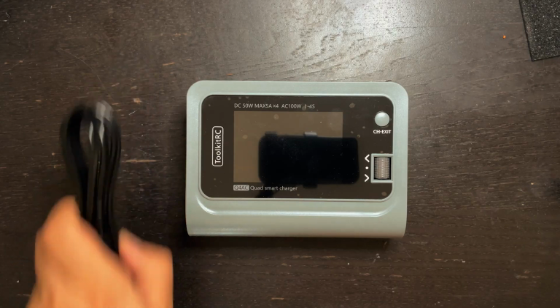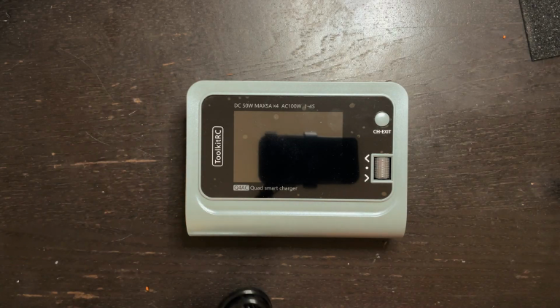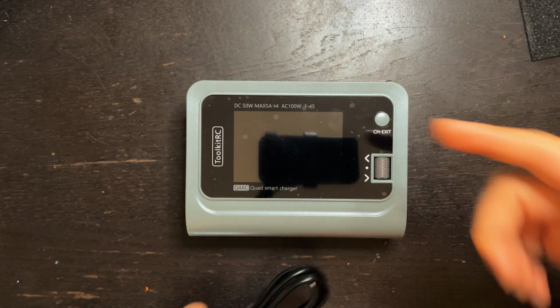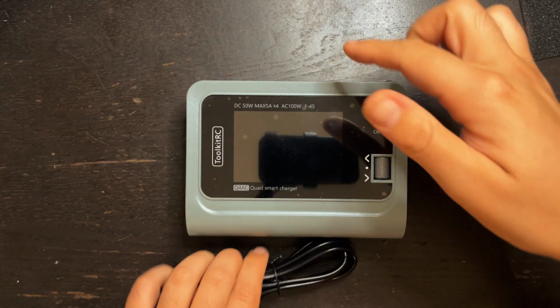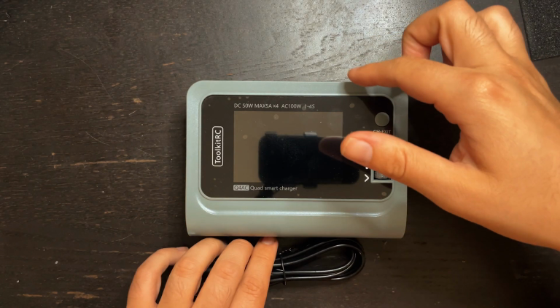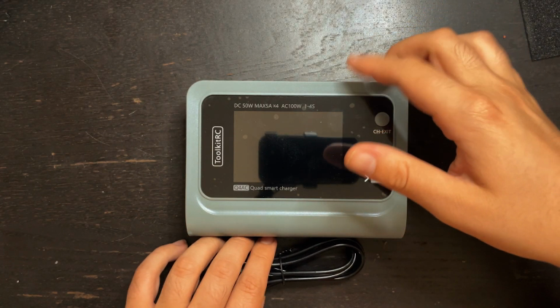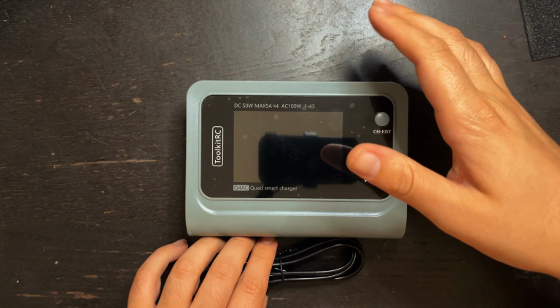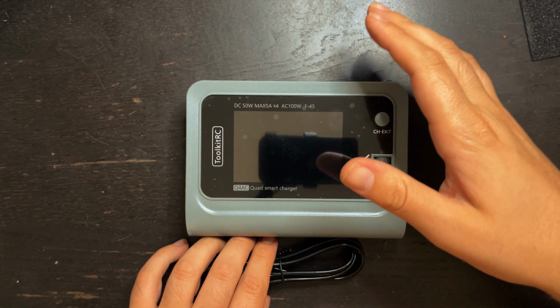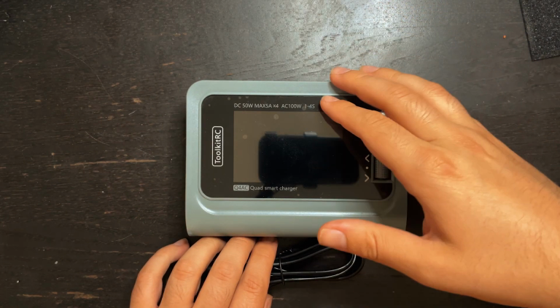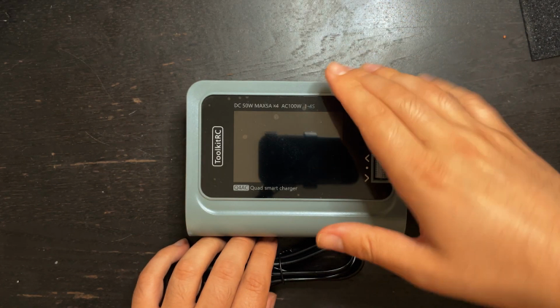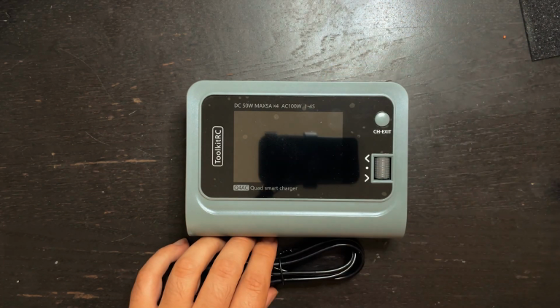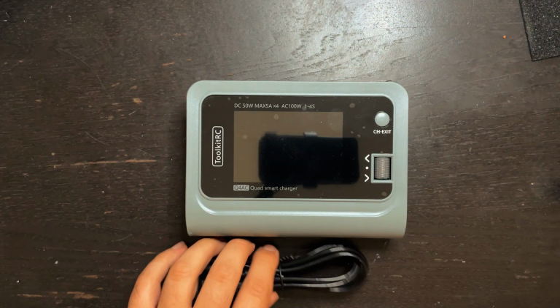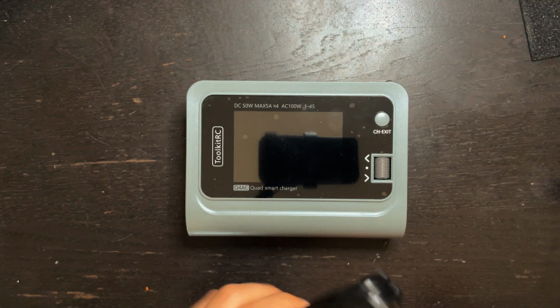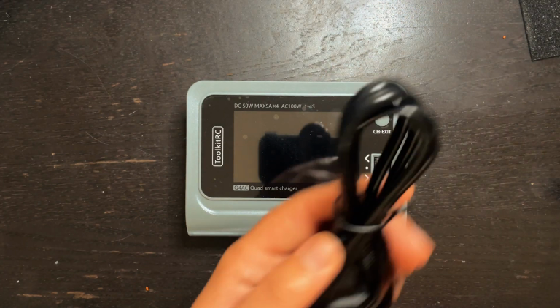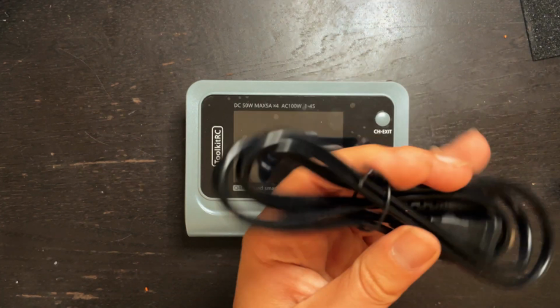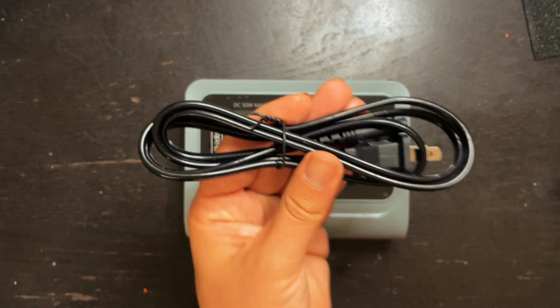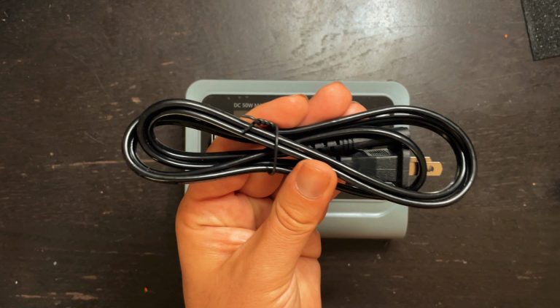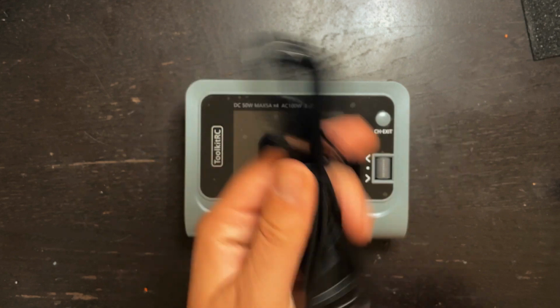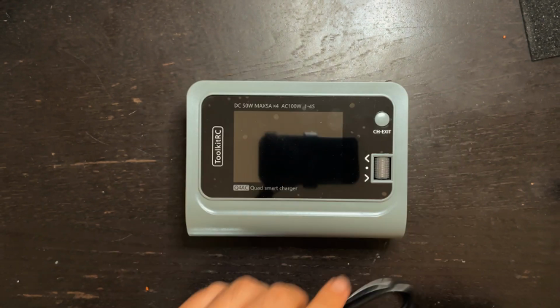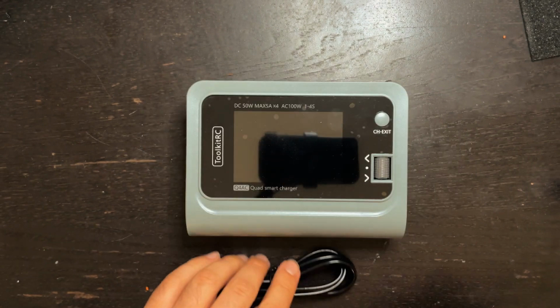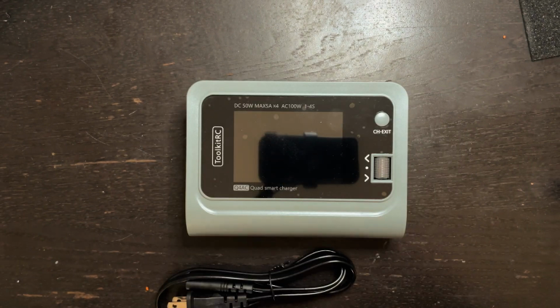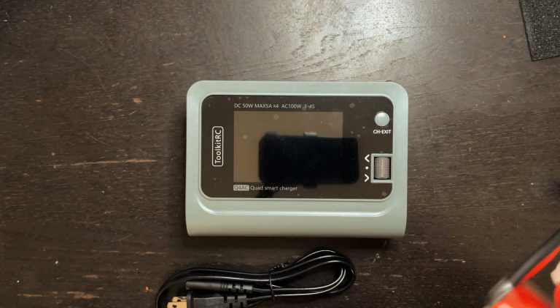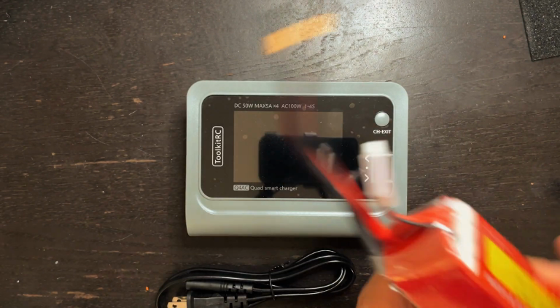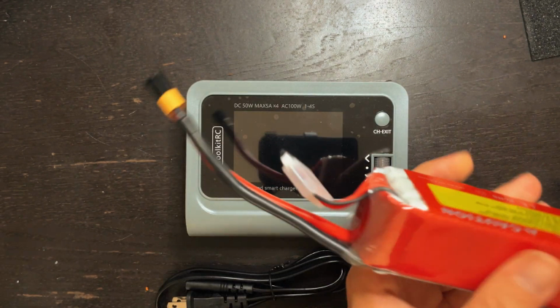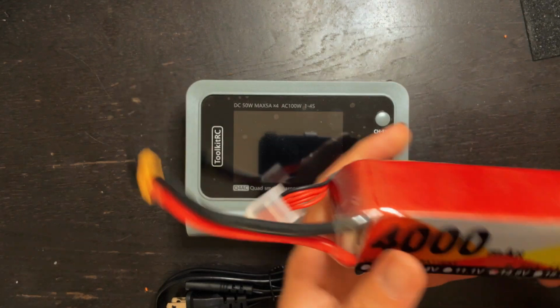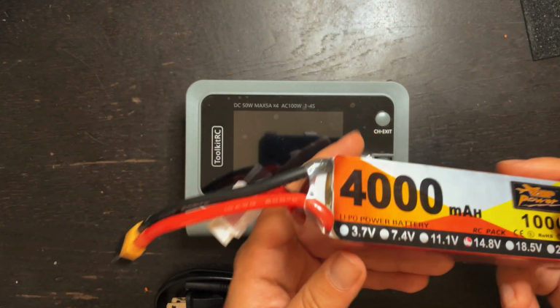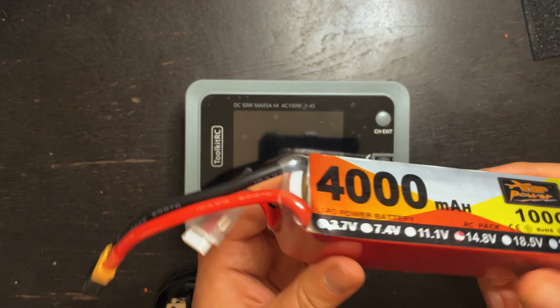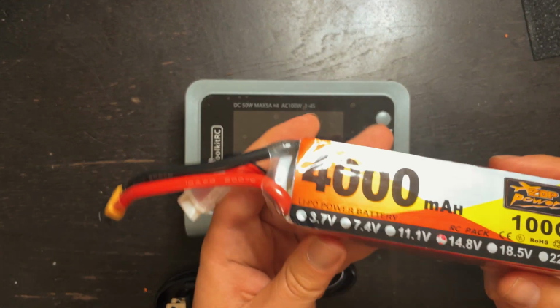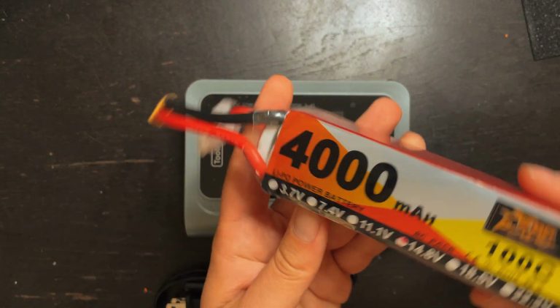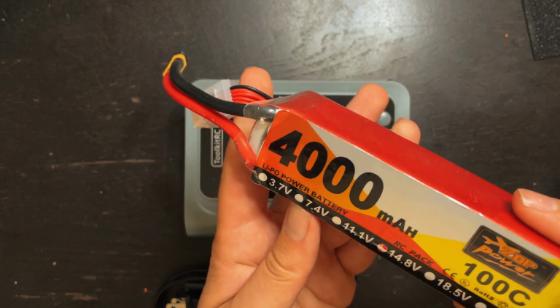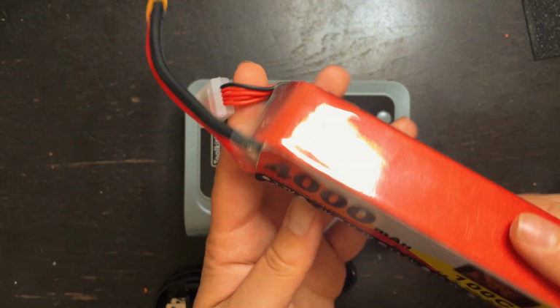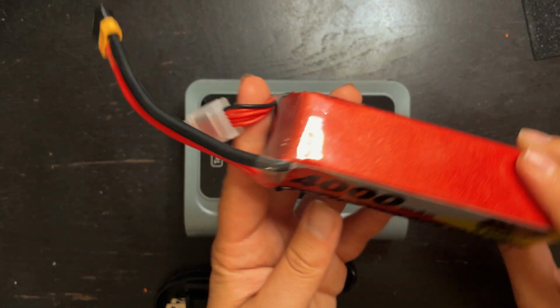You can power this charger using two methods. You can either plug it into a wall or you can plug it into something like this 4S battery.